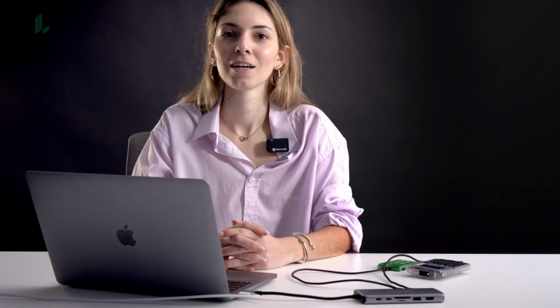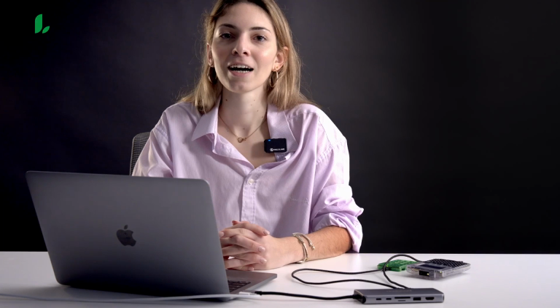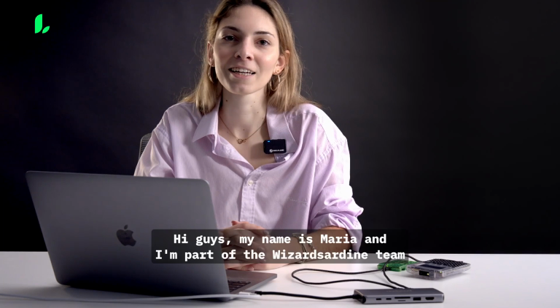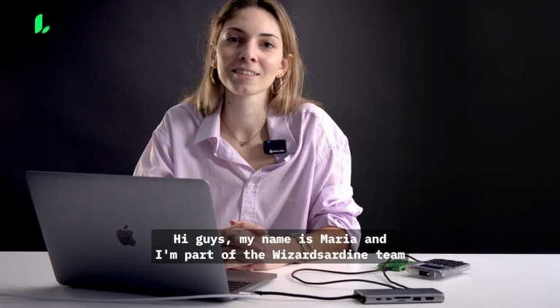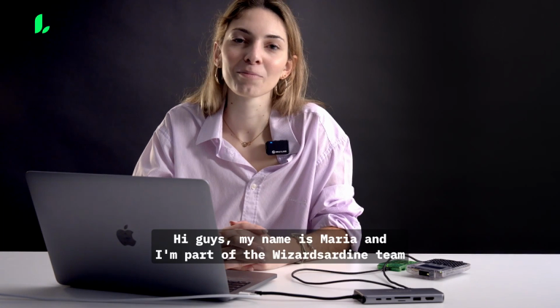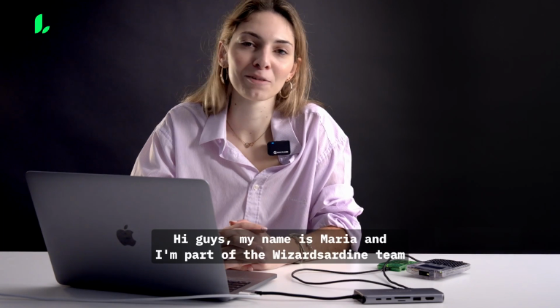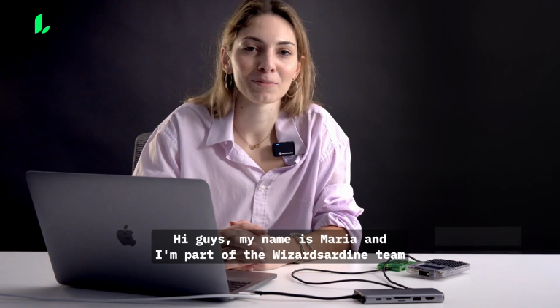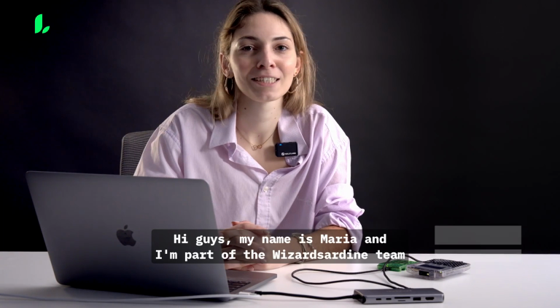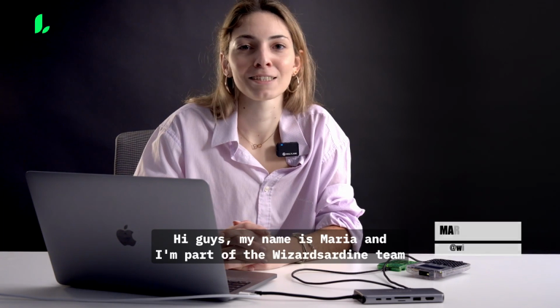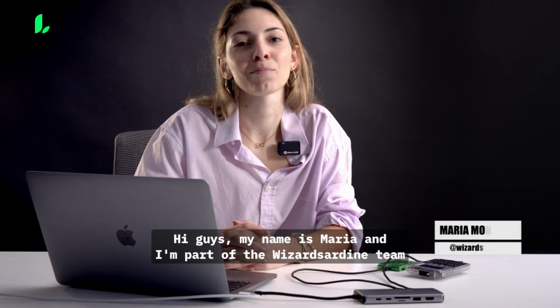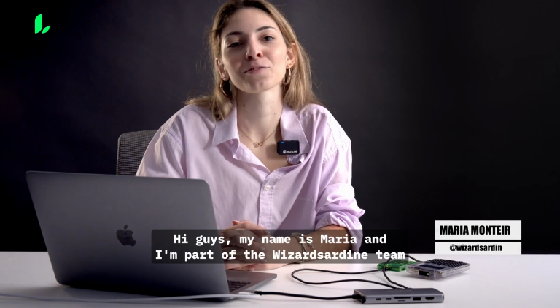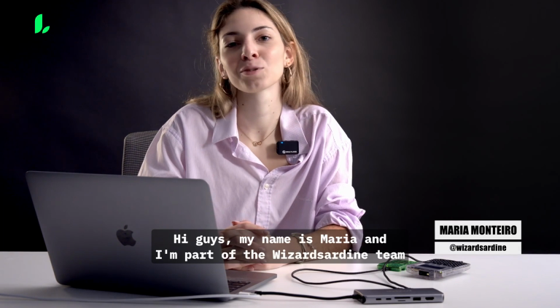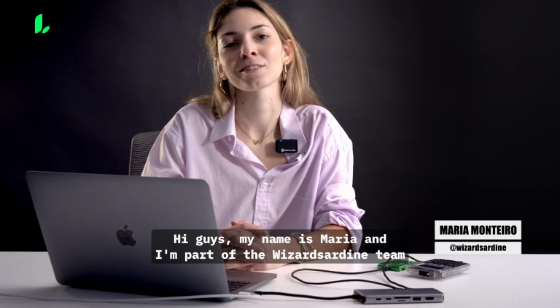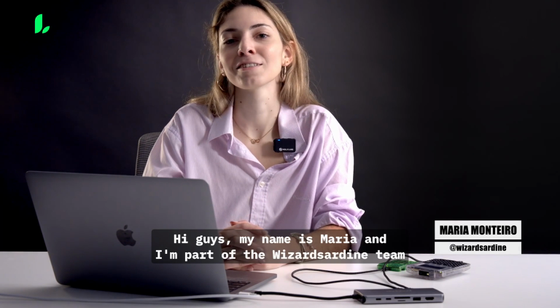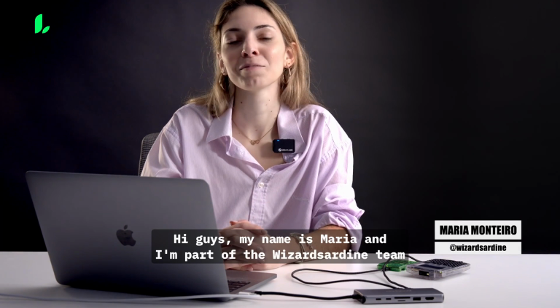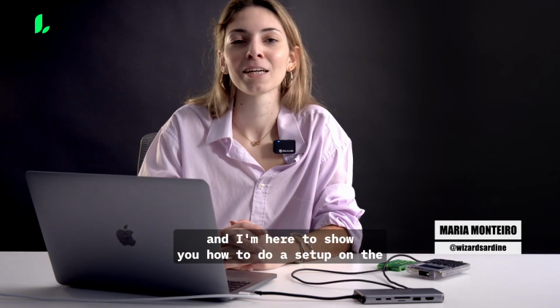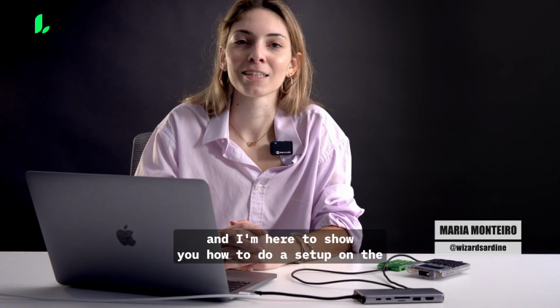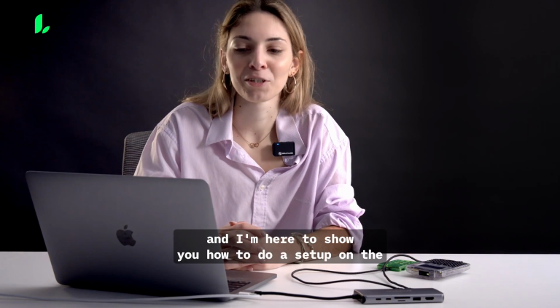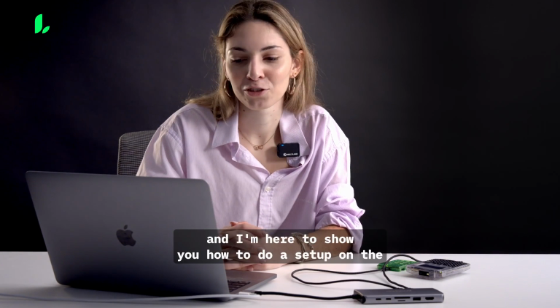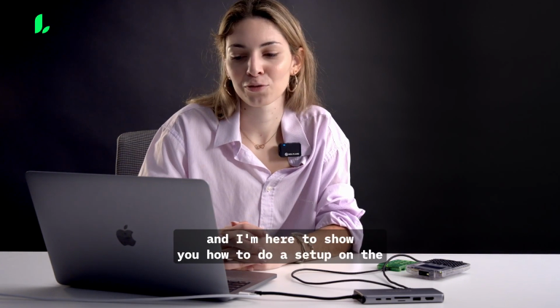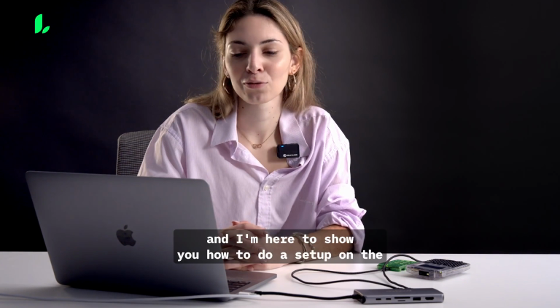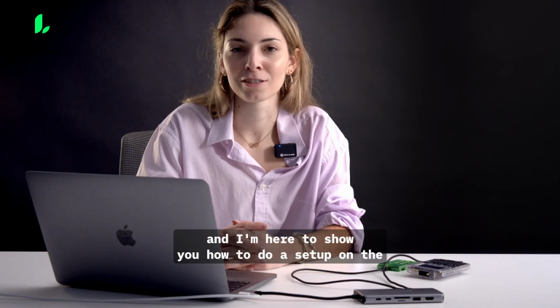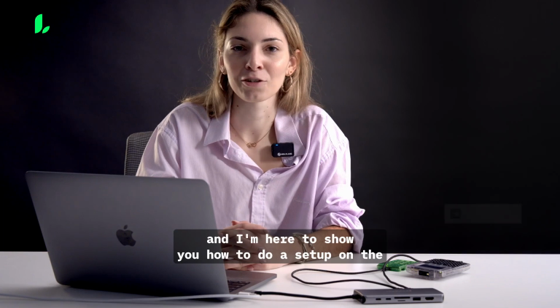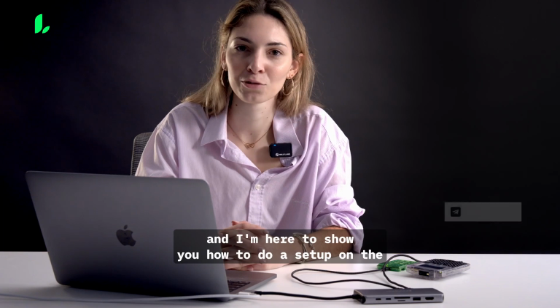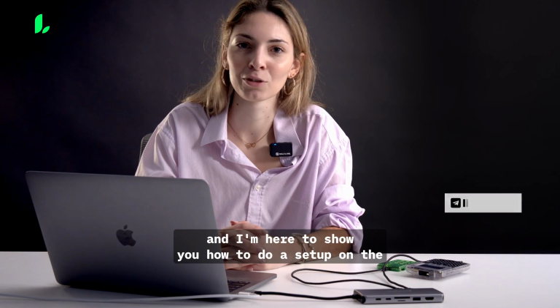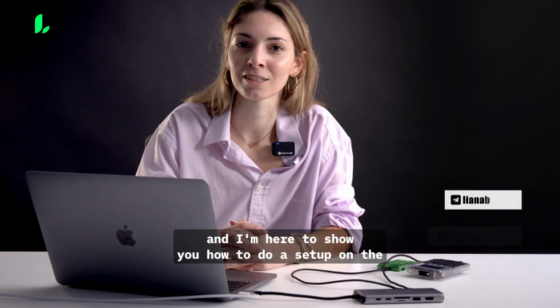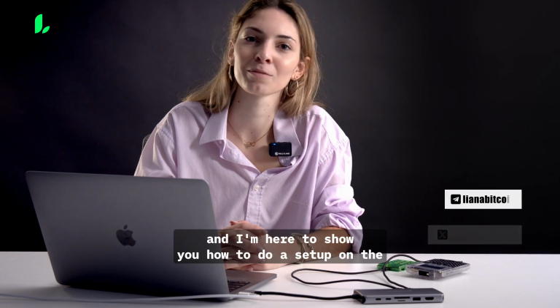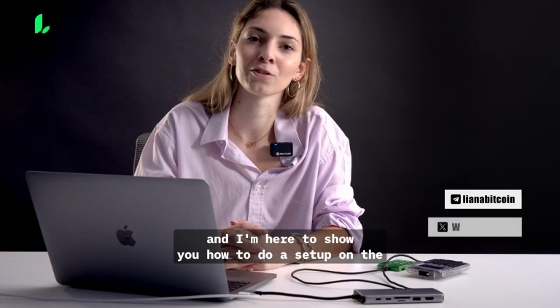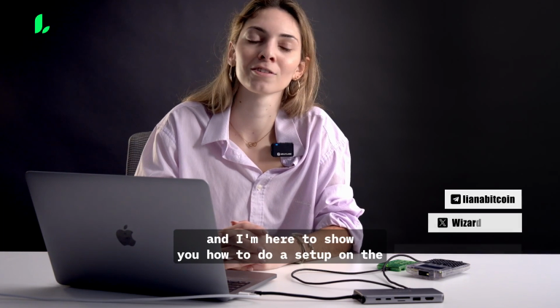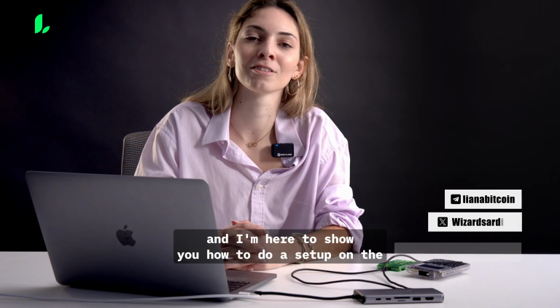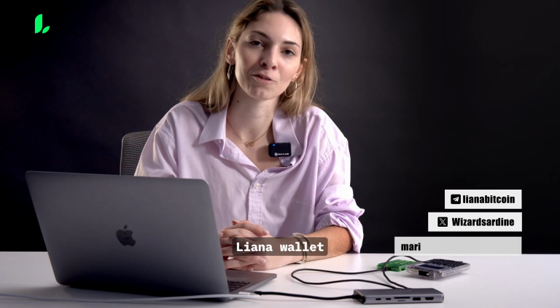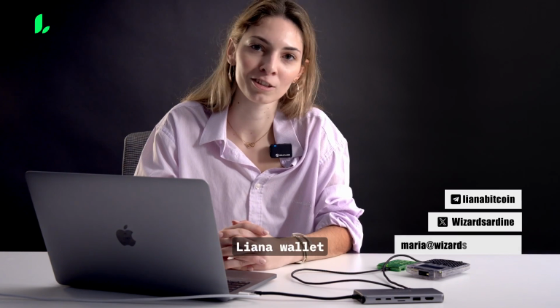Hi guys, my name is Maria and I'm part of the Liana Wallet team and I'm here to show you how to do a setup on the Liana wallet.